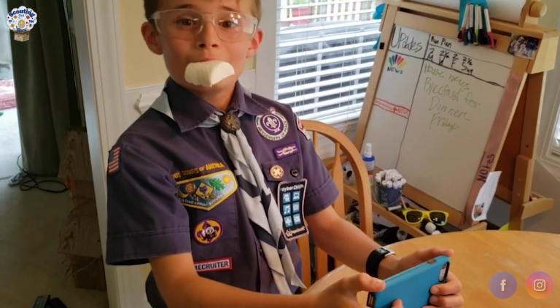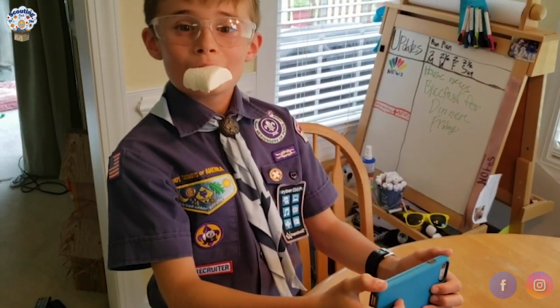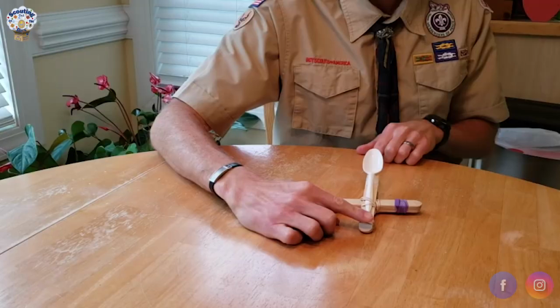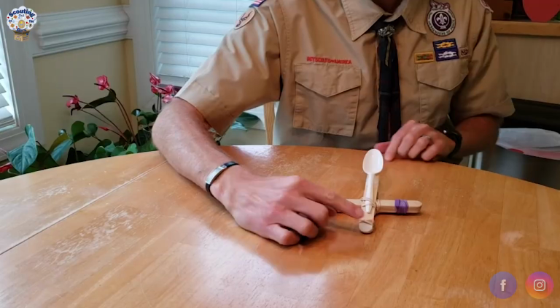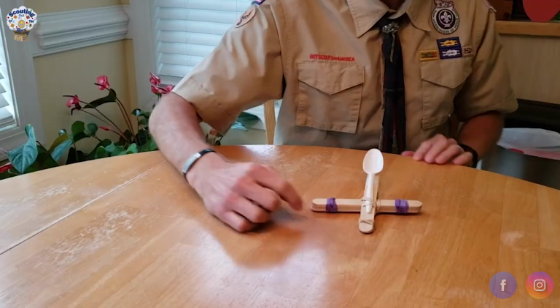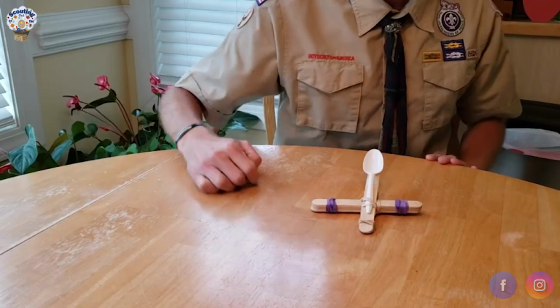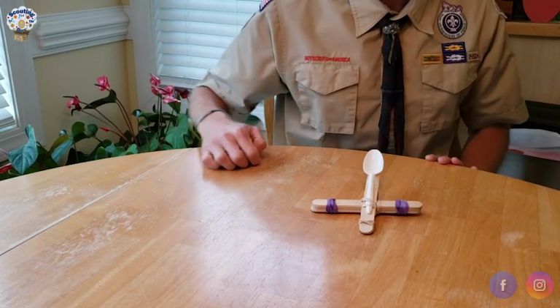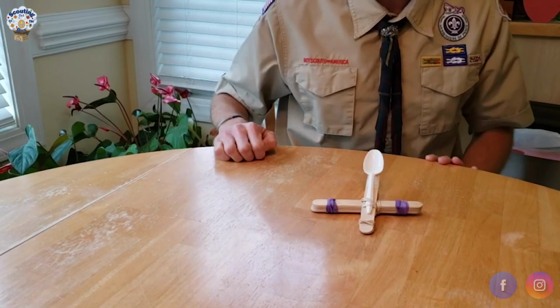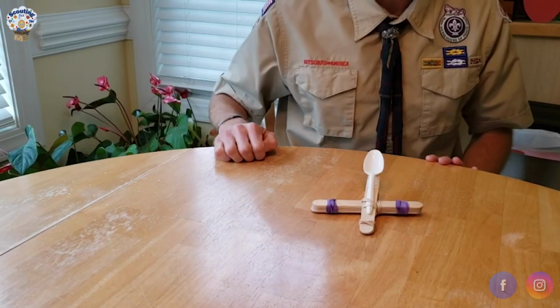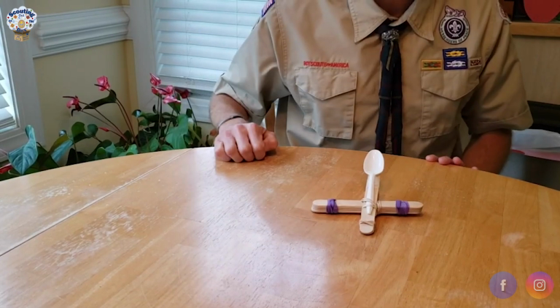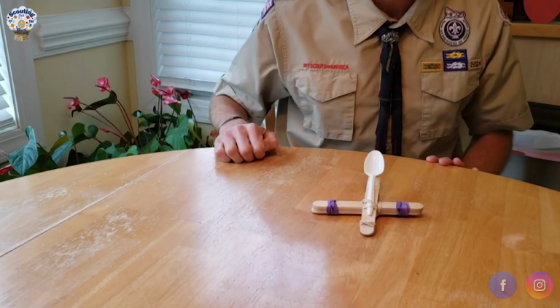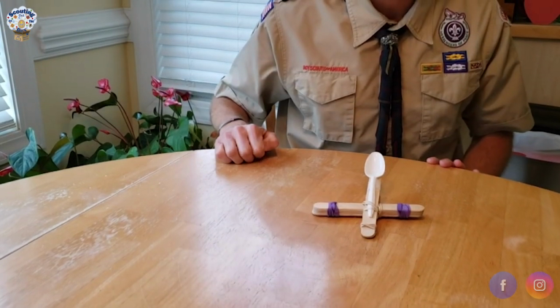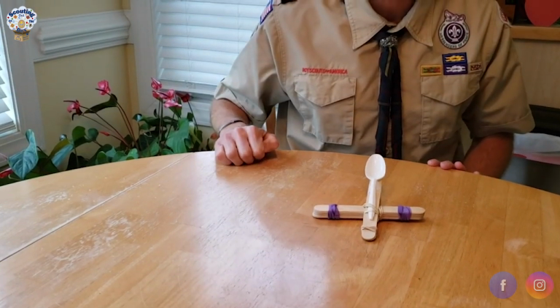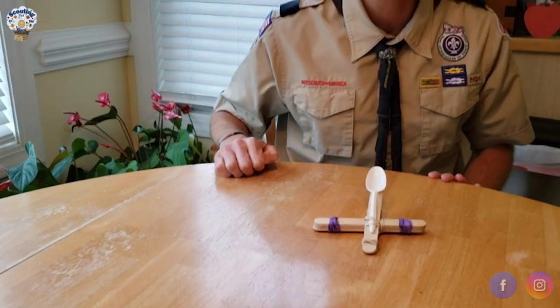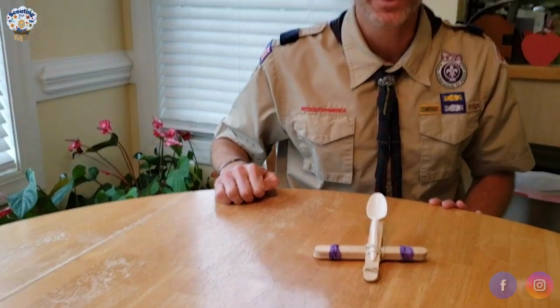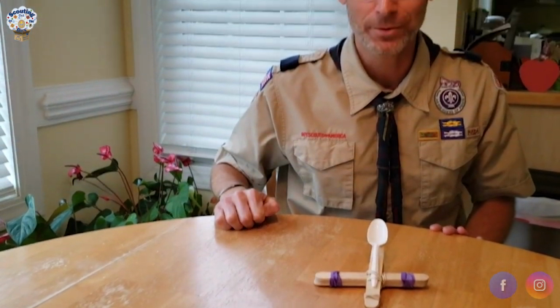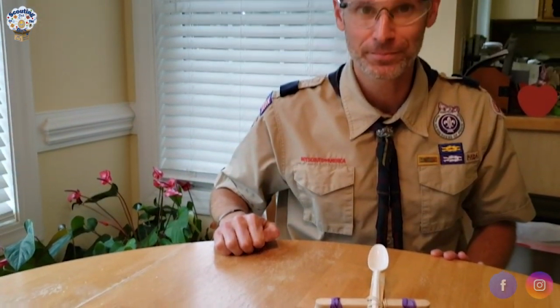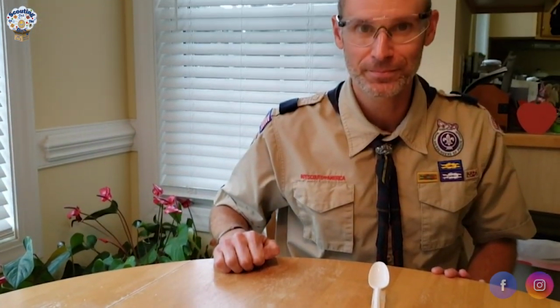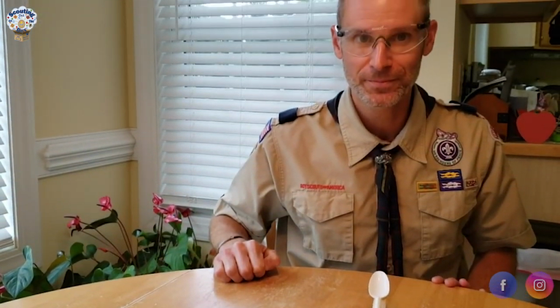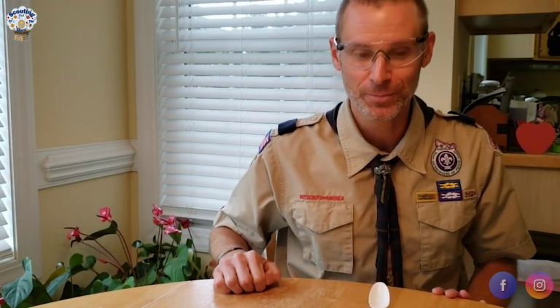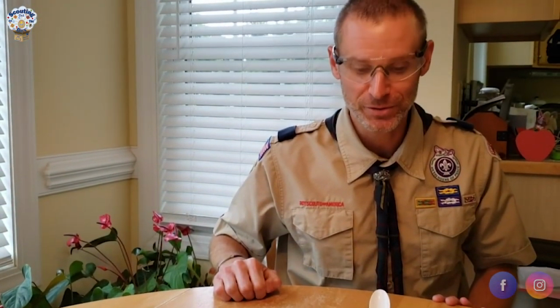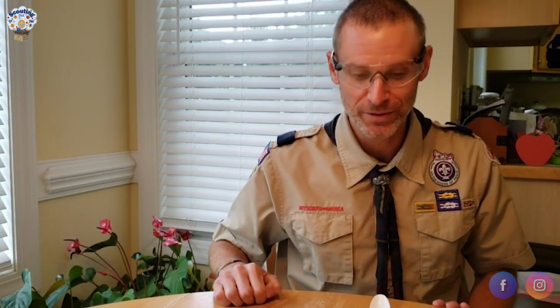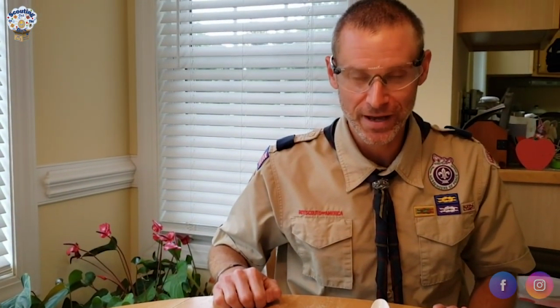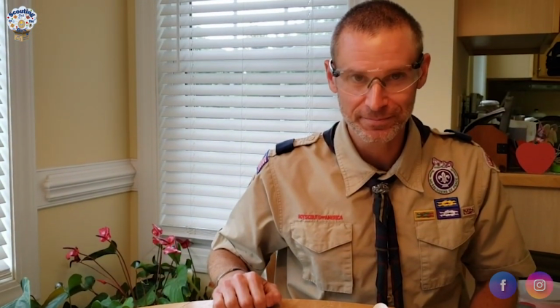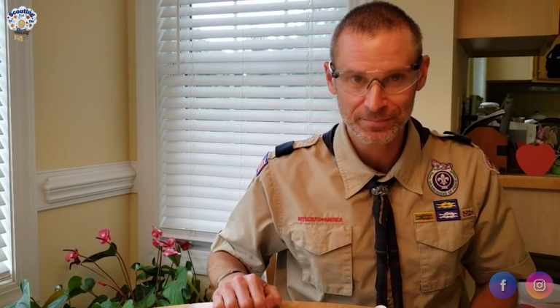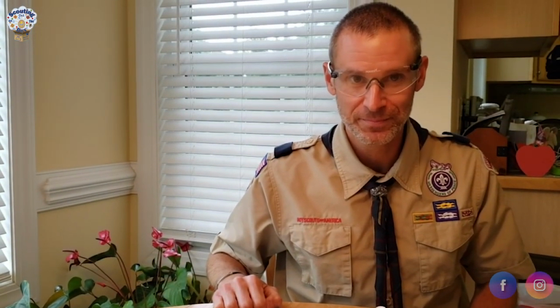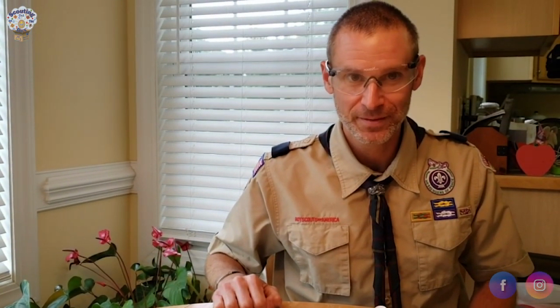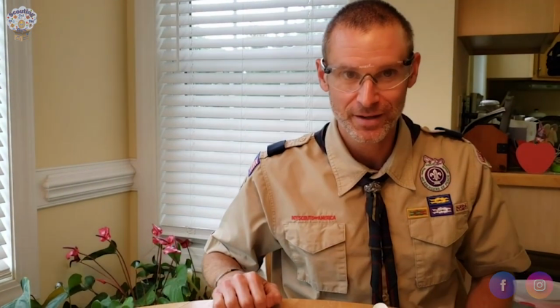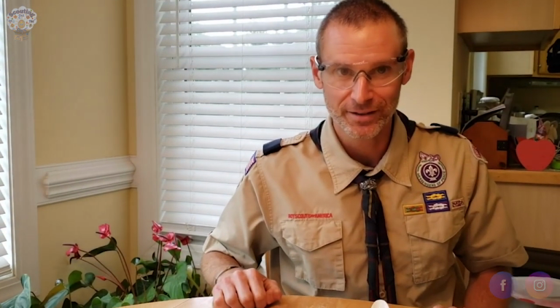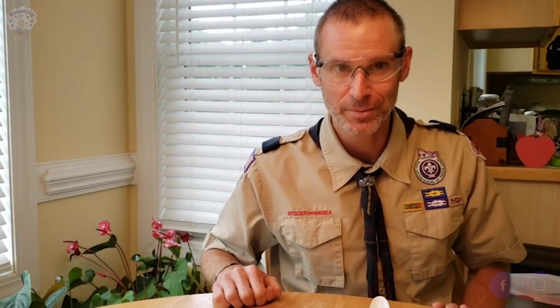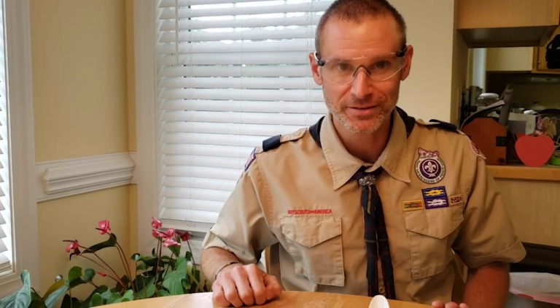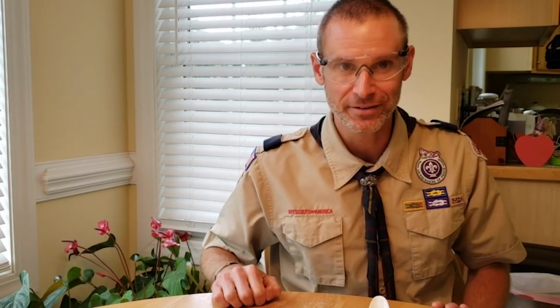That's how you make a marshmallow catapult. I hope you enjoyed that and keep on scouting.